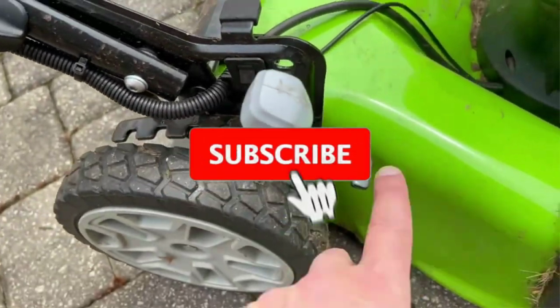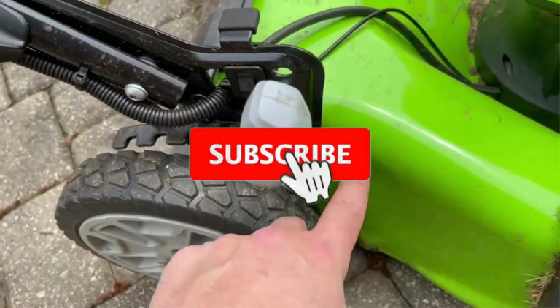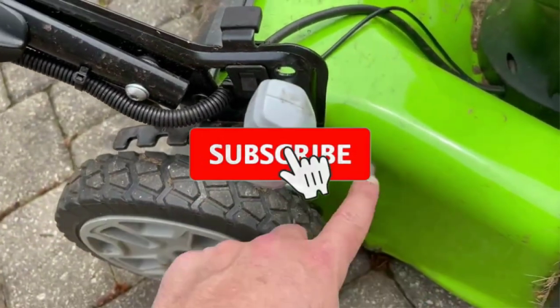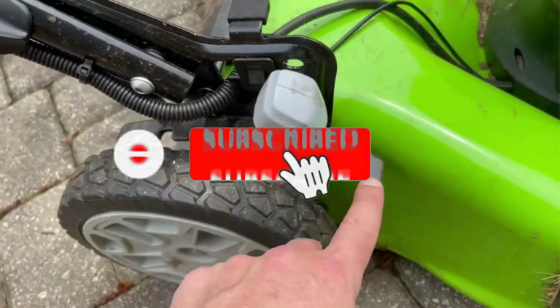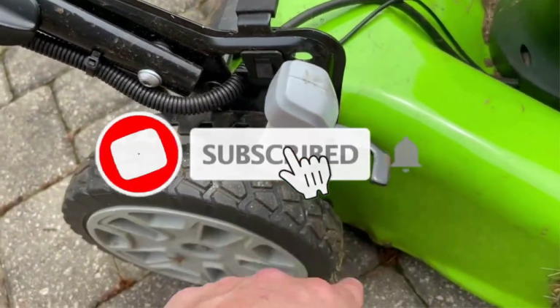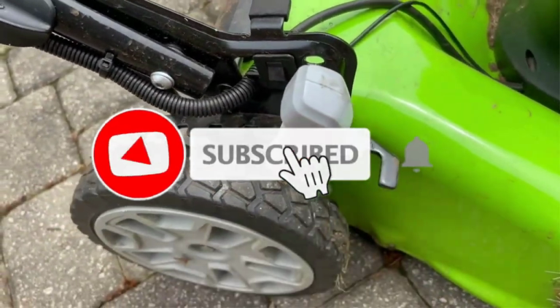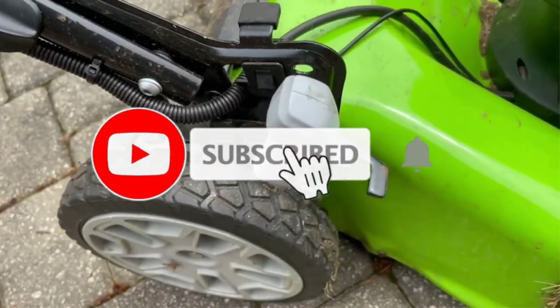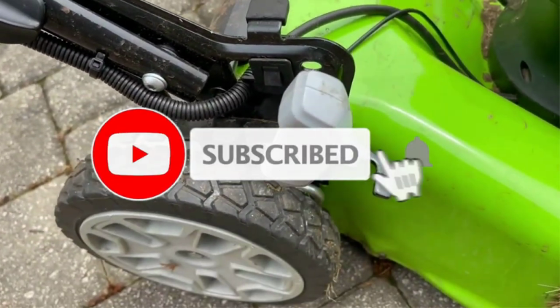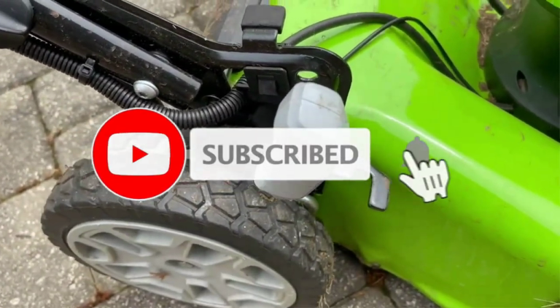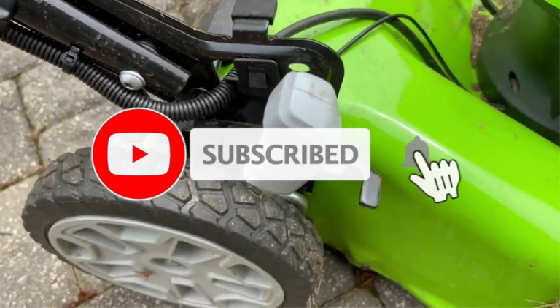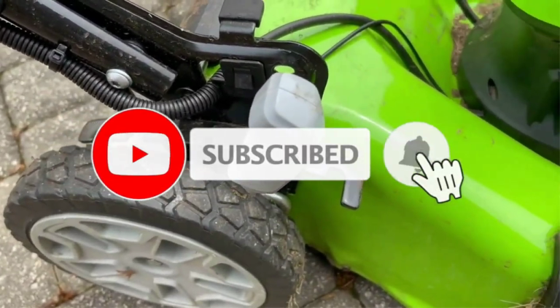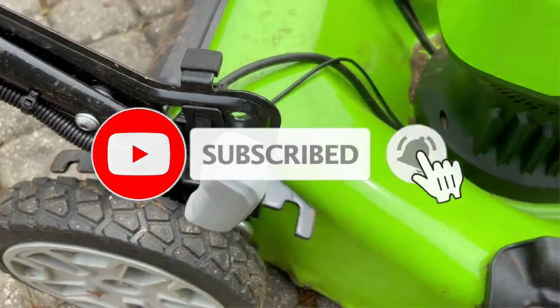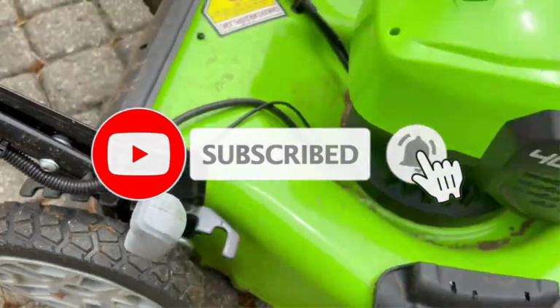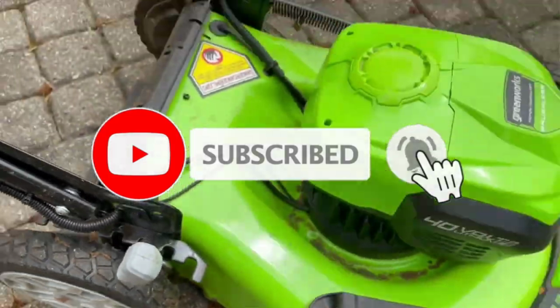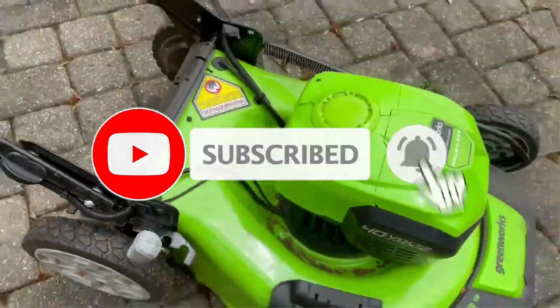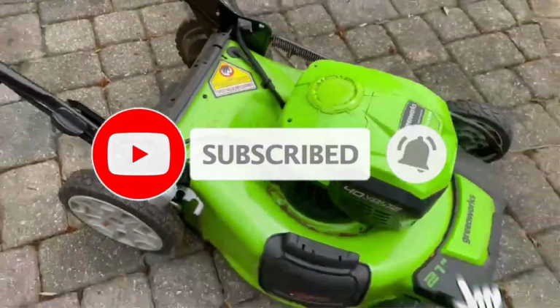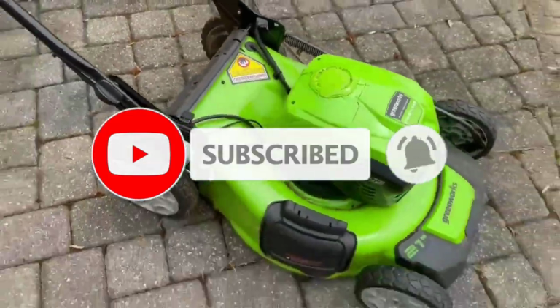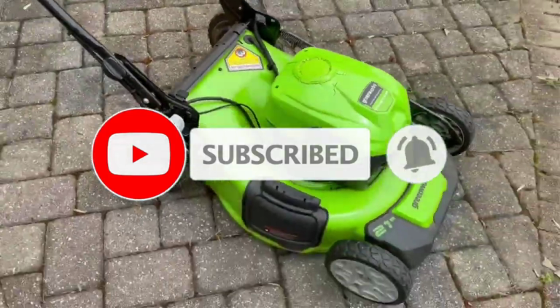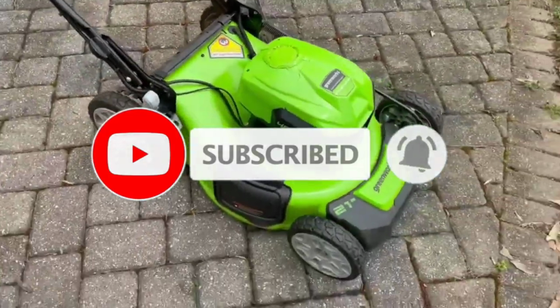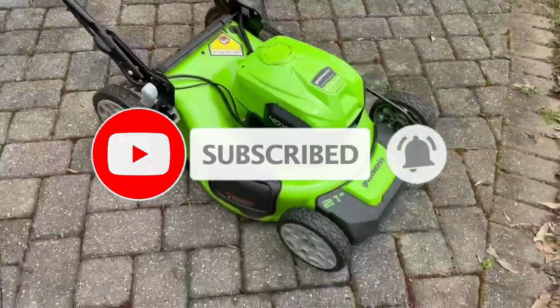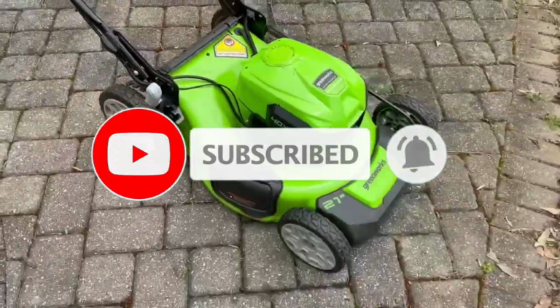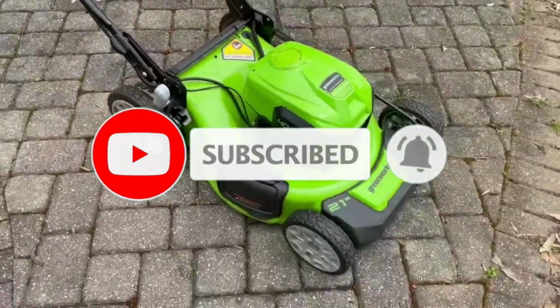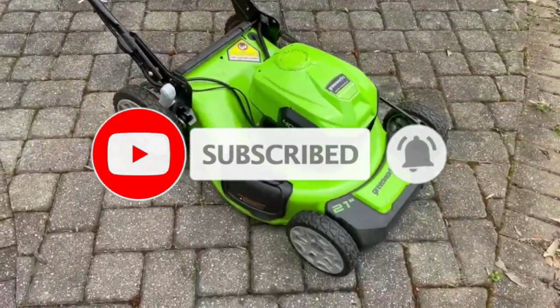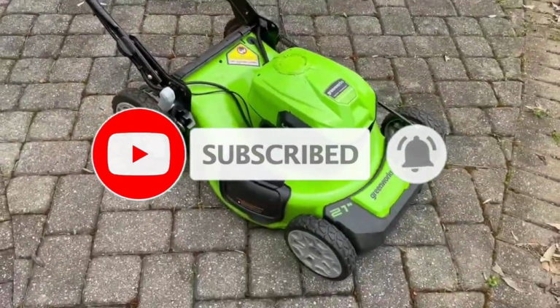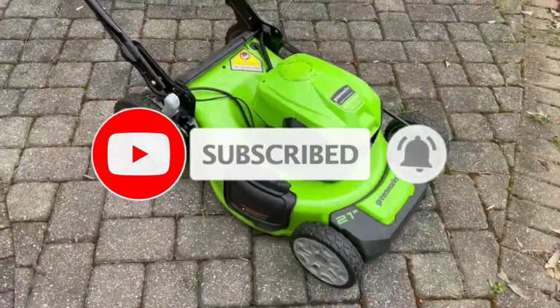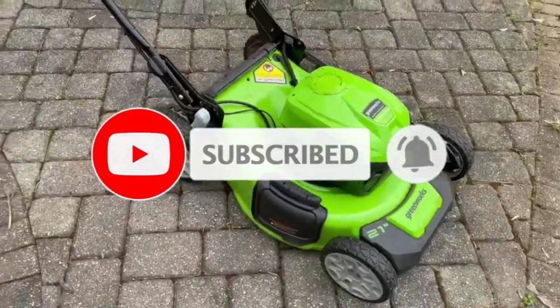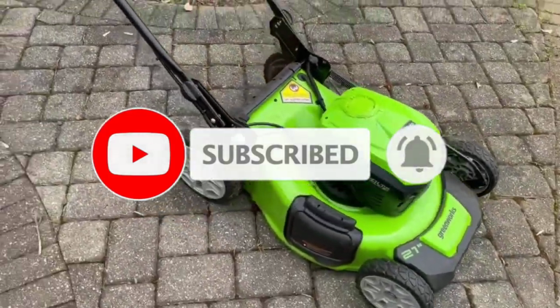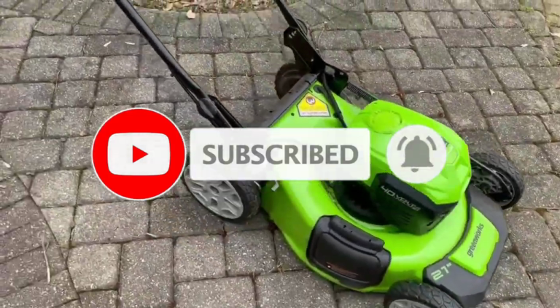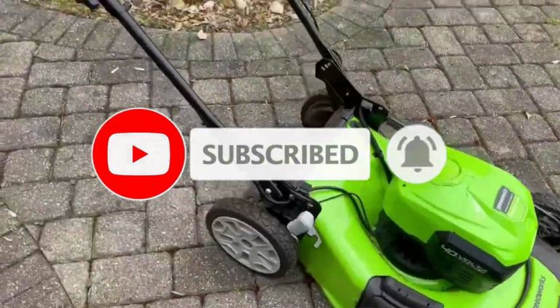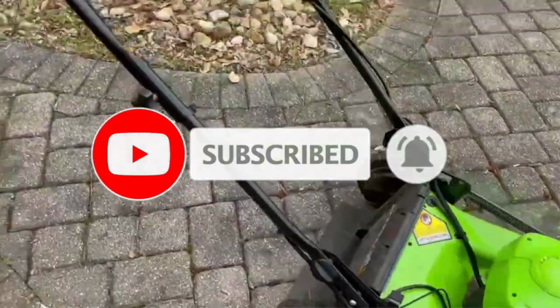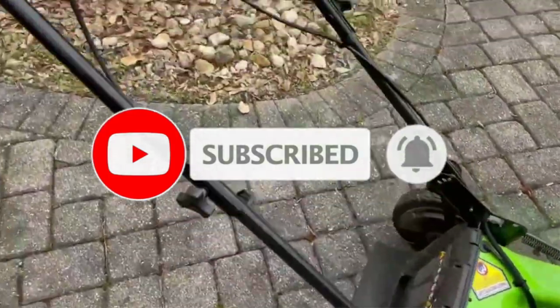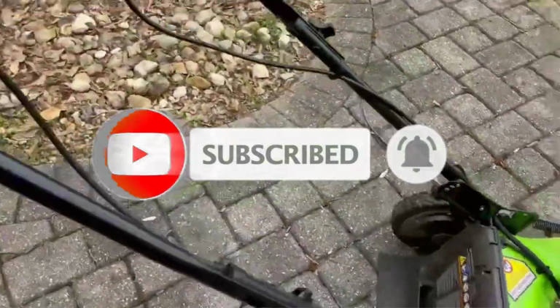We also appreciate that the handle folds down for easy storage, and the mower comes with a rapid charger.